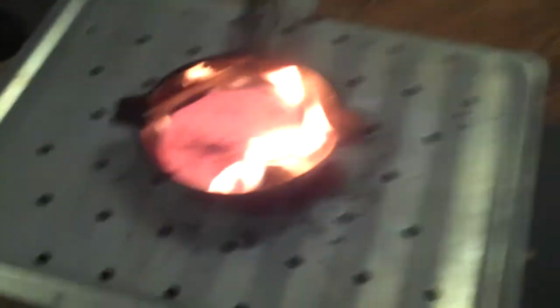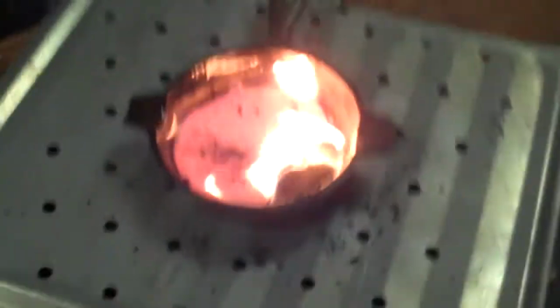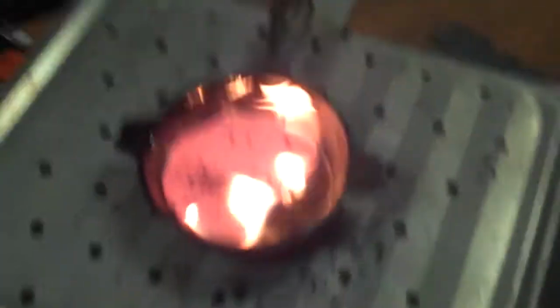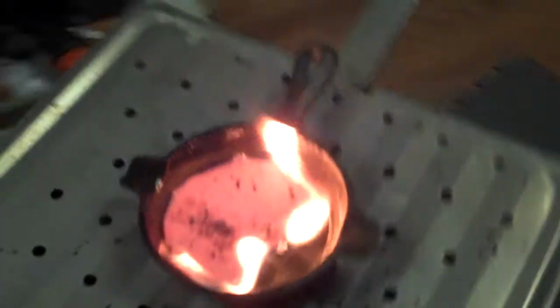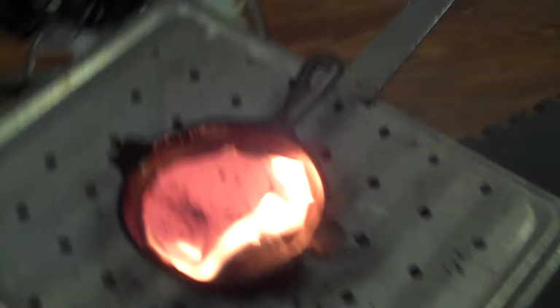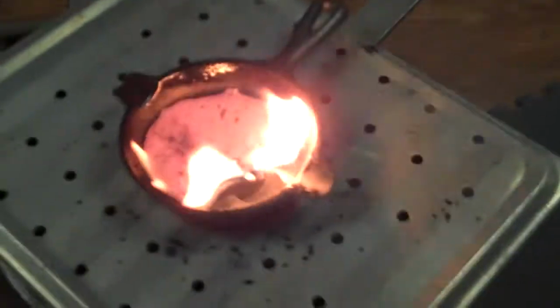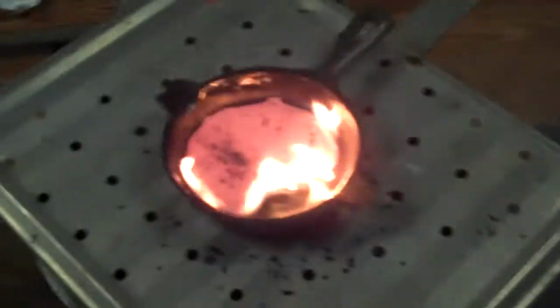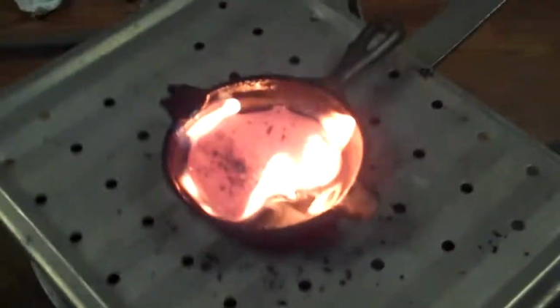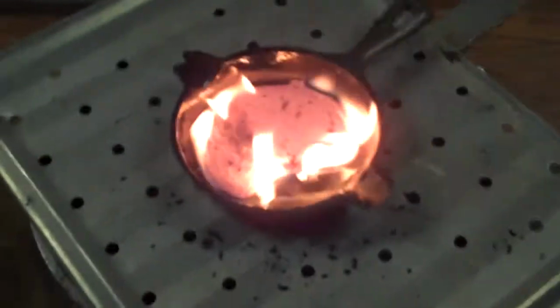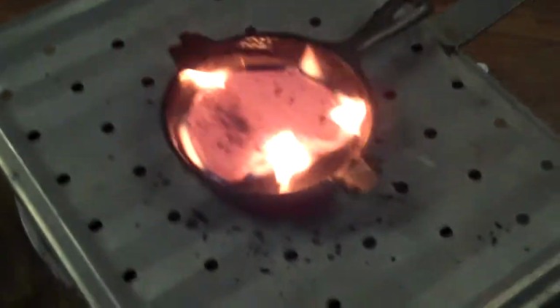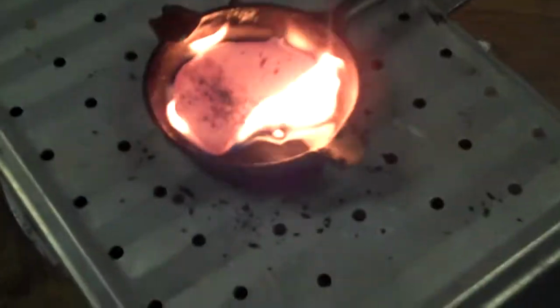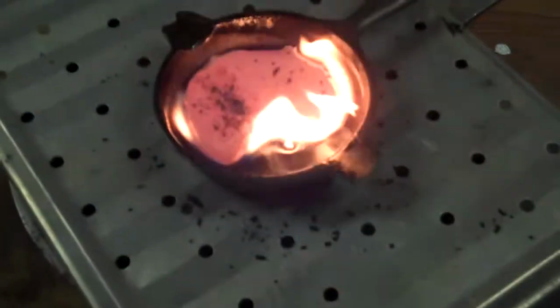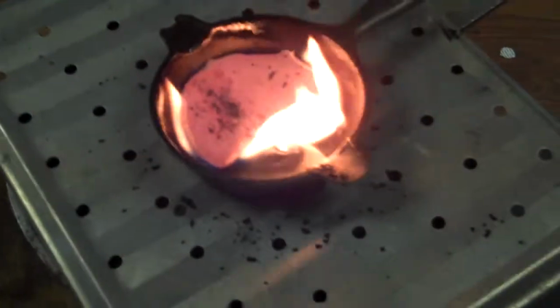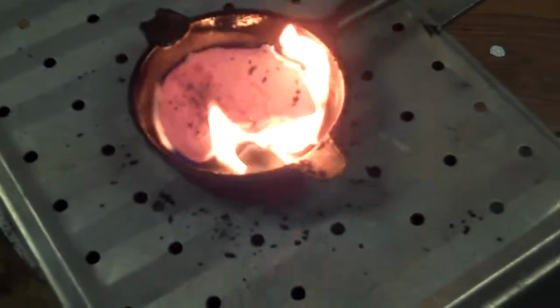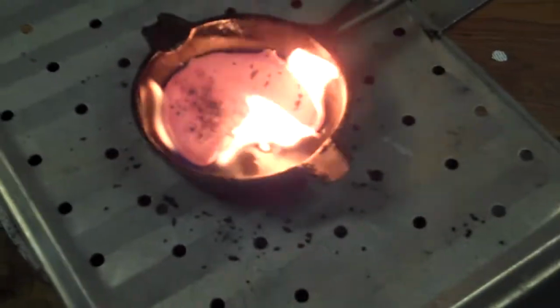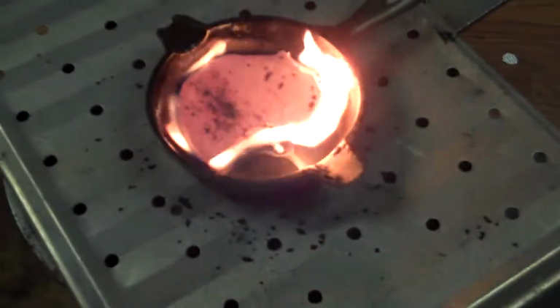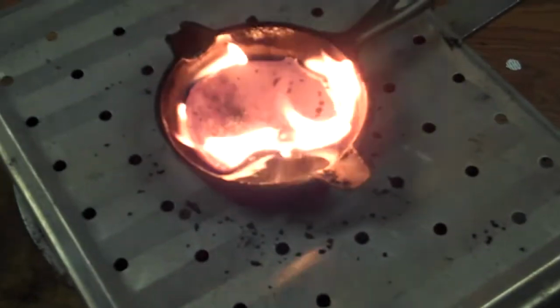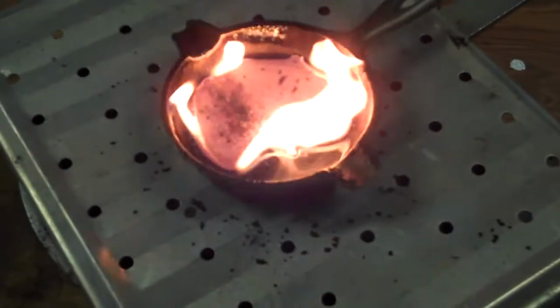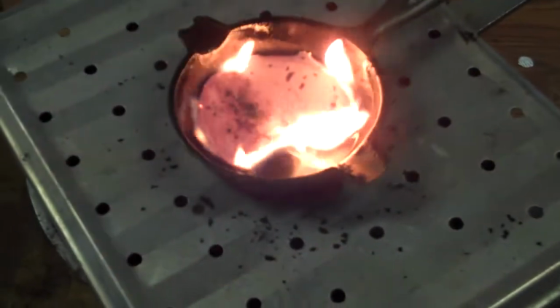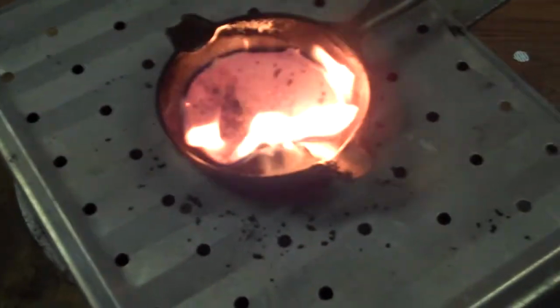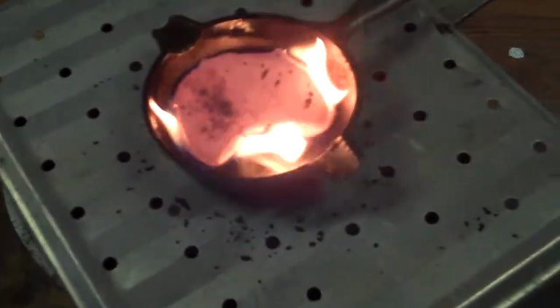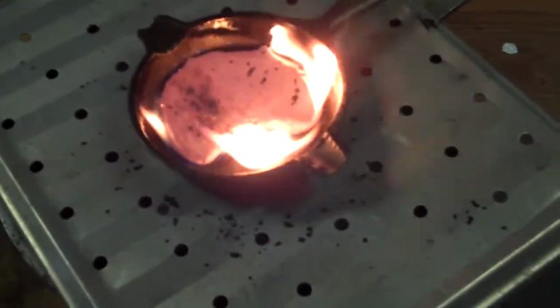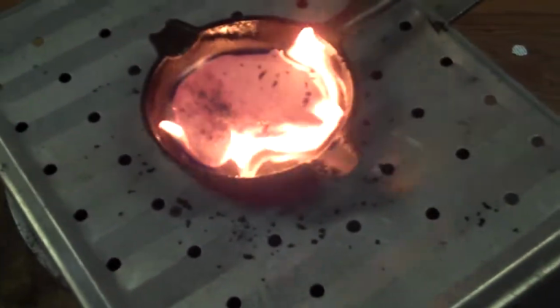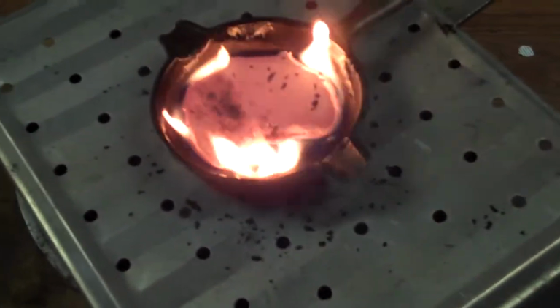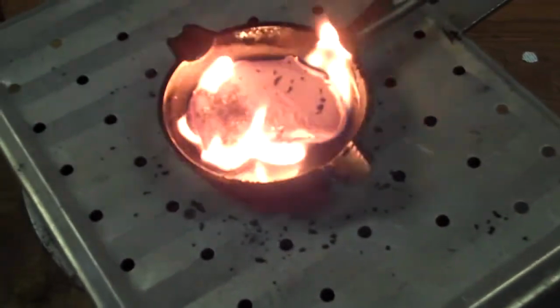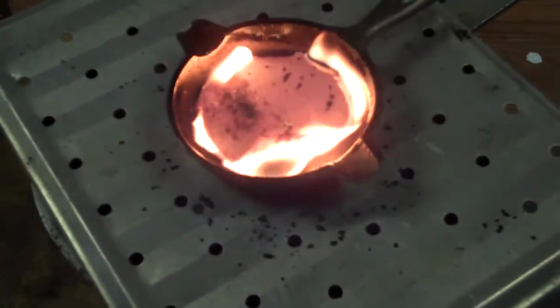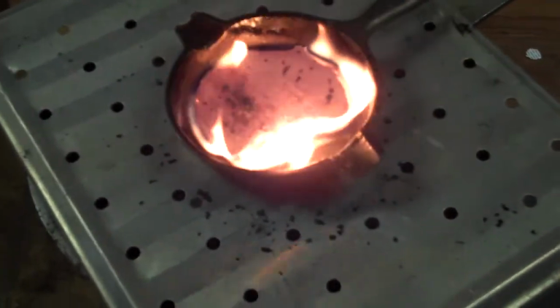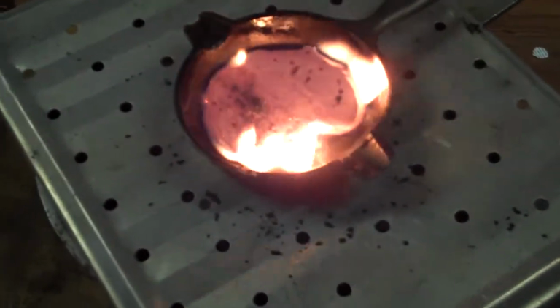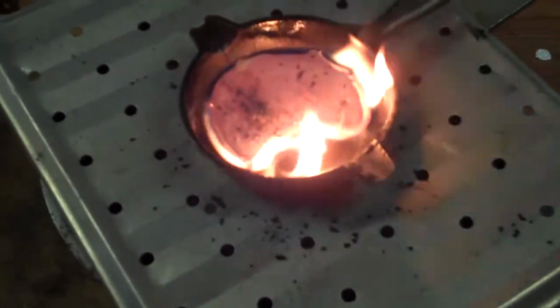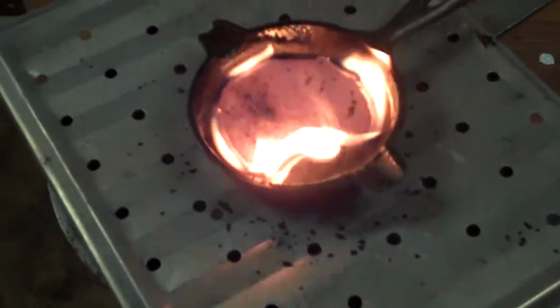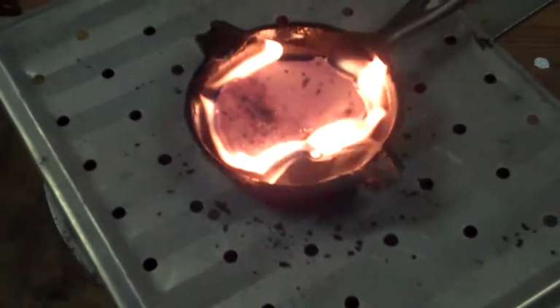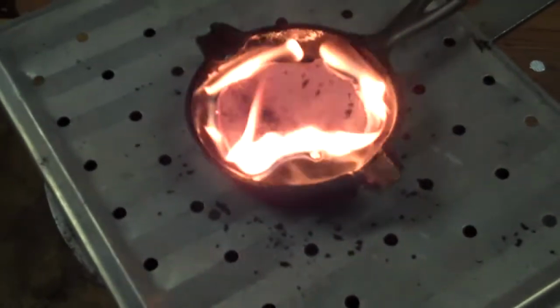That little fire you're seeing is because I put a little vegetable oil in there just so I don't rust up my skillet.